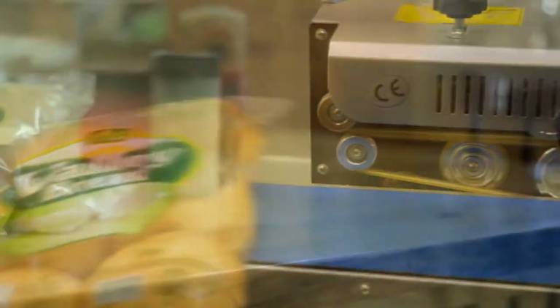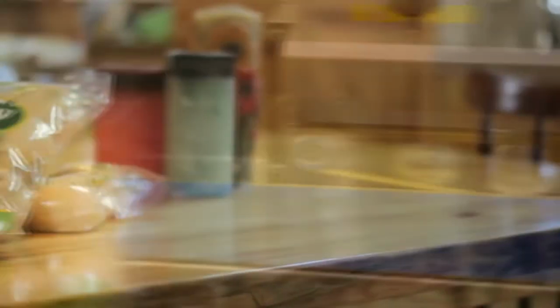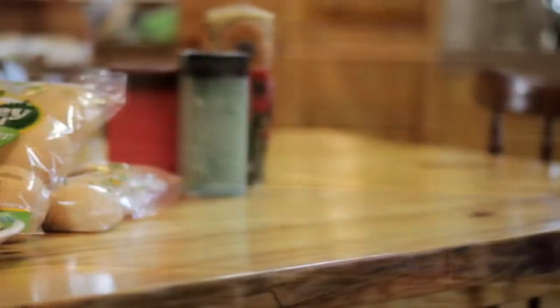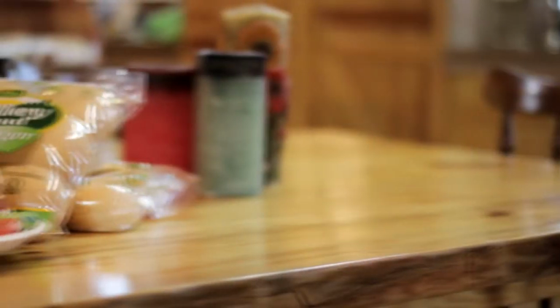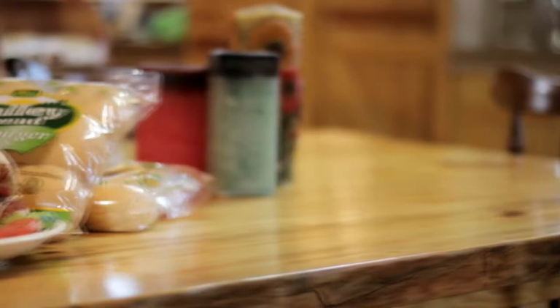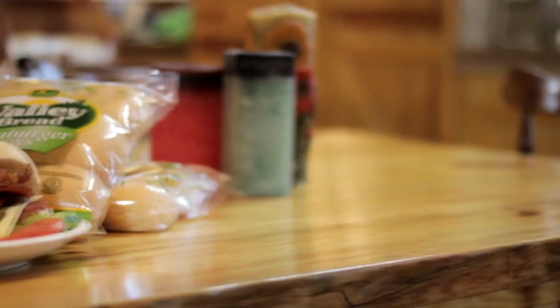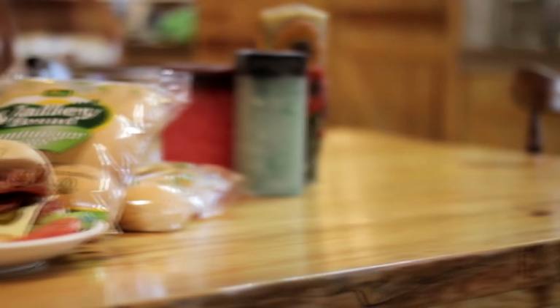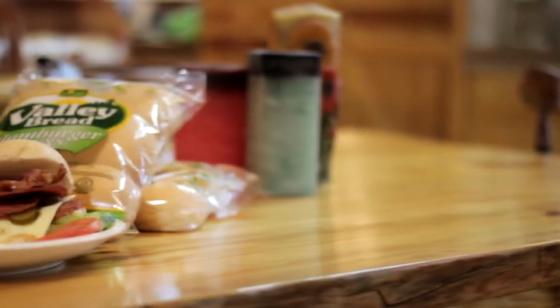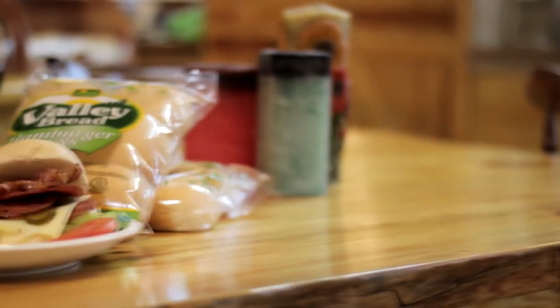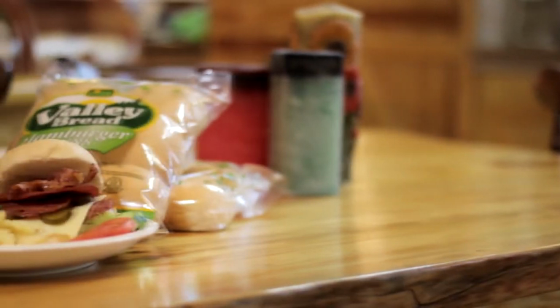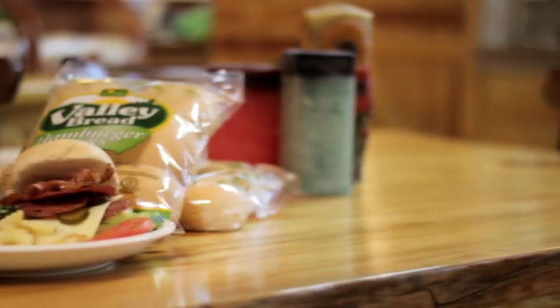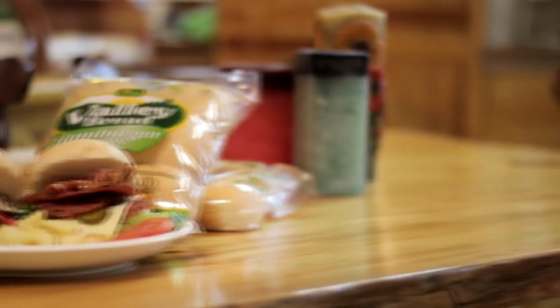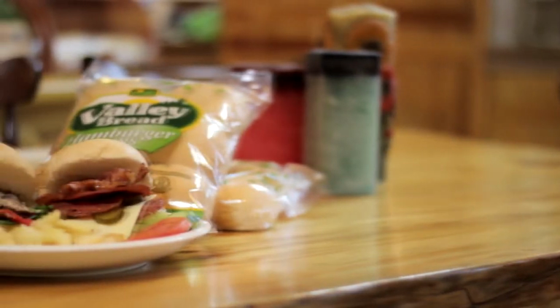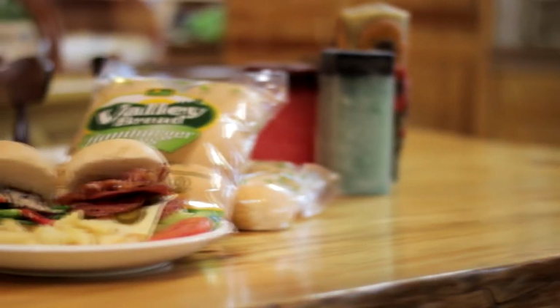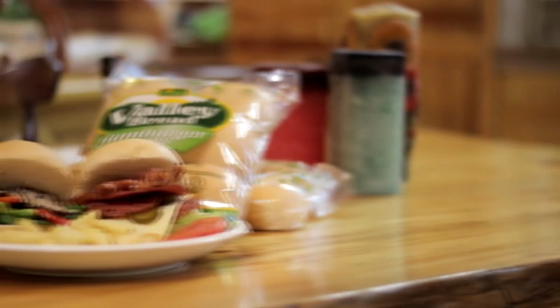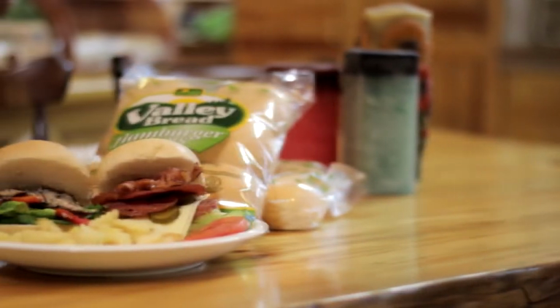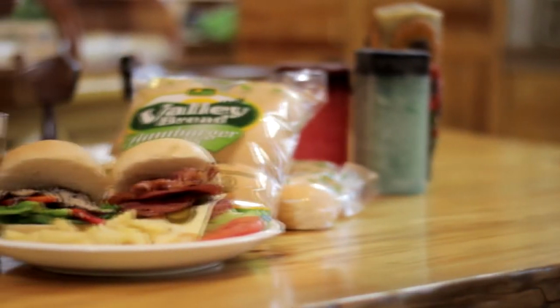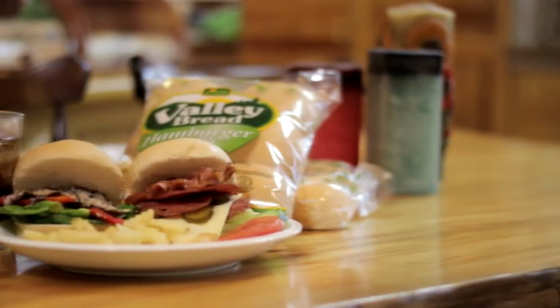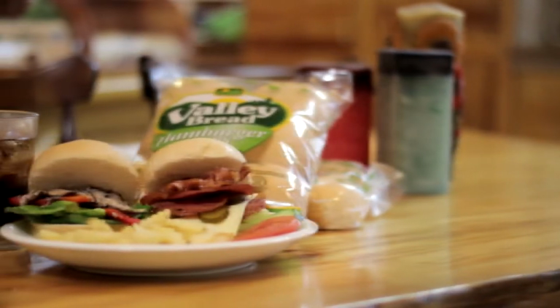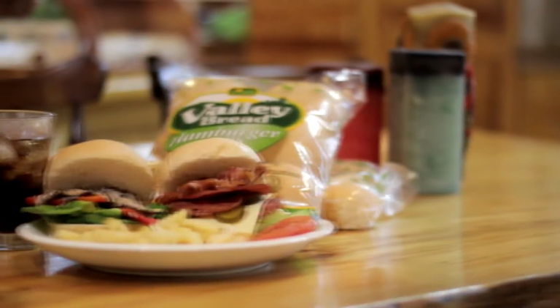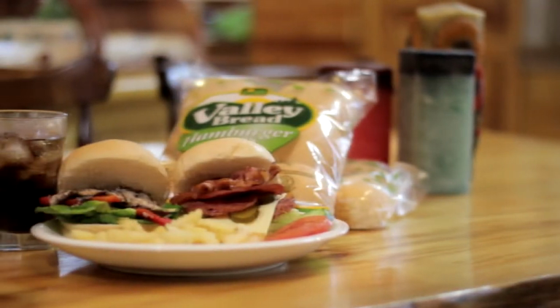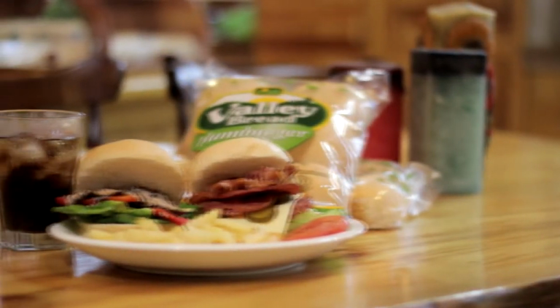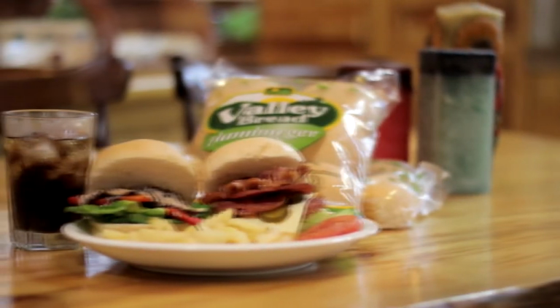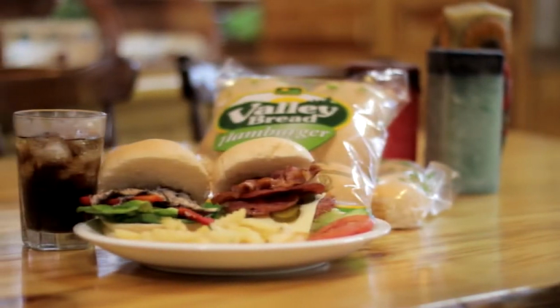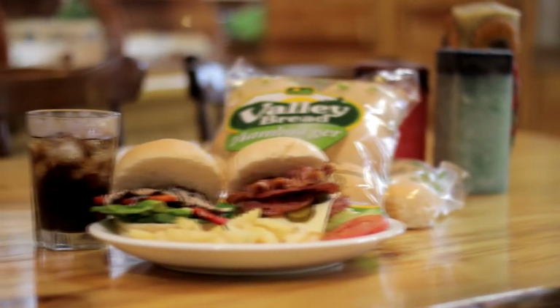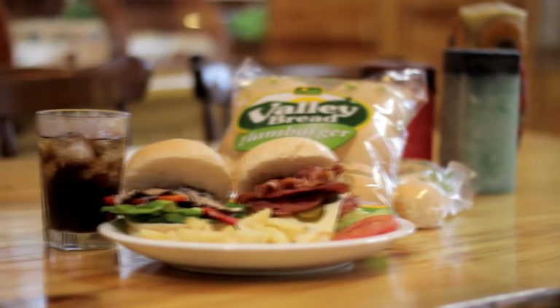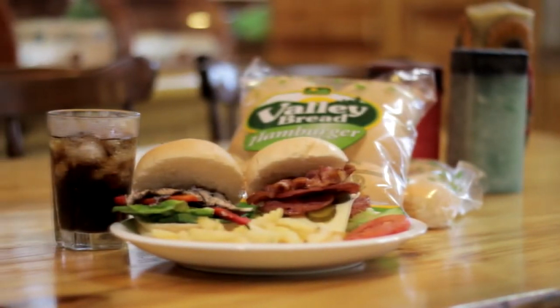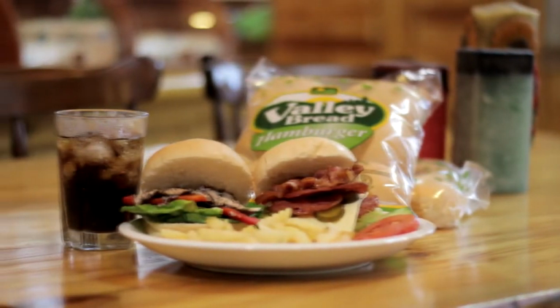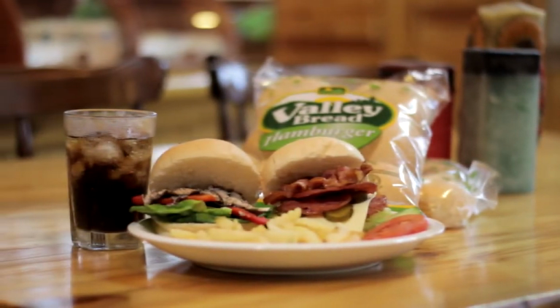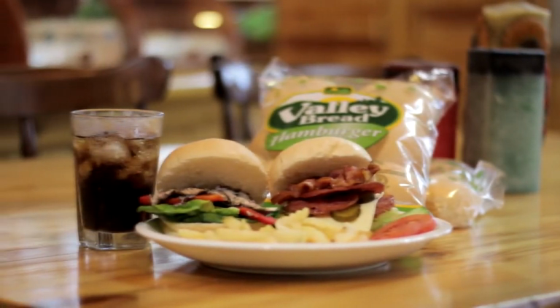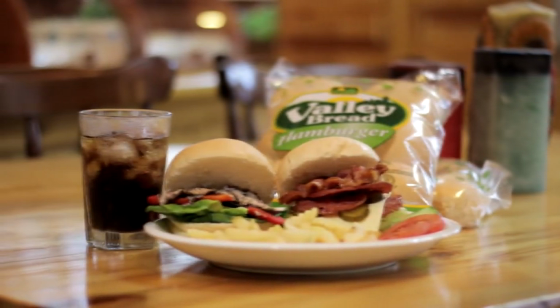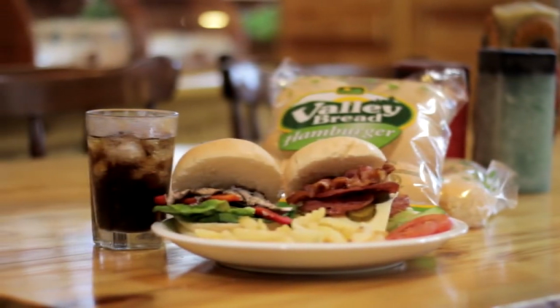Thank you for watching. Don't forget to check out Valley Bread's hamburger buns at a supermarket near you.